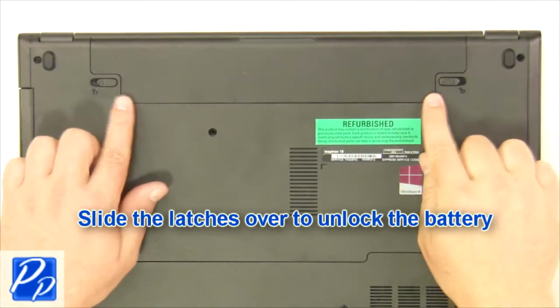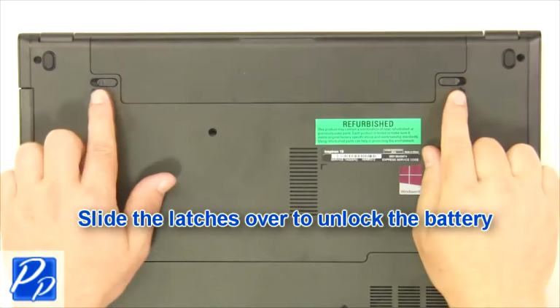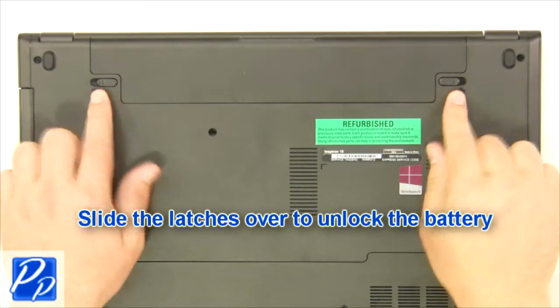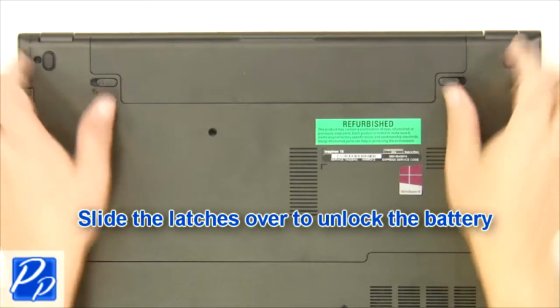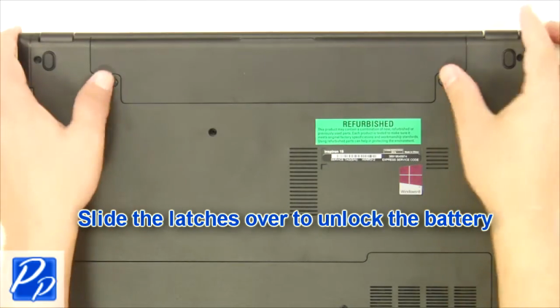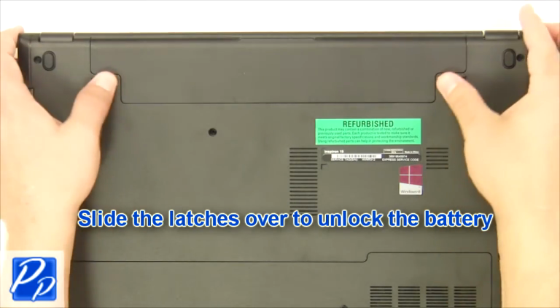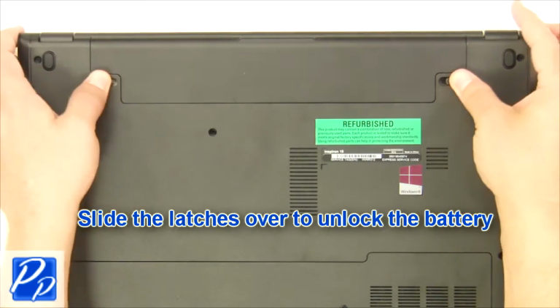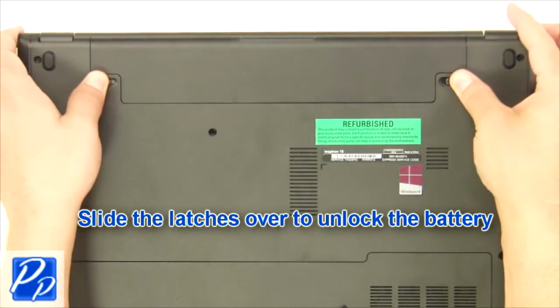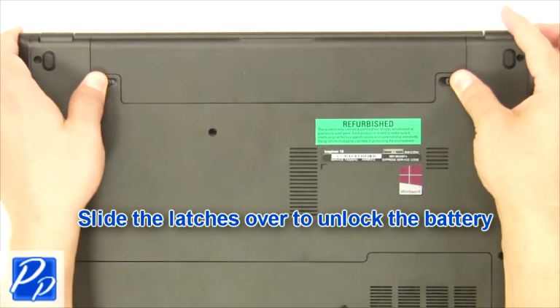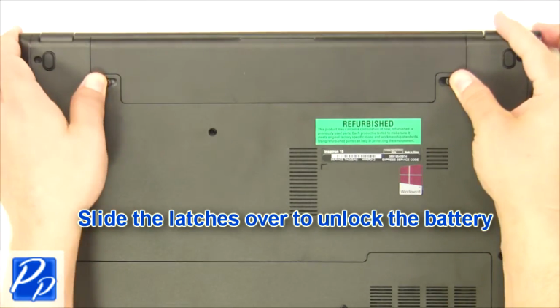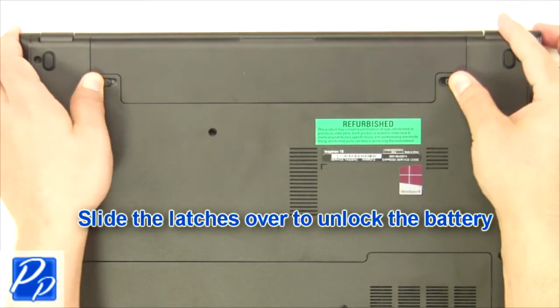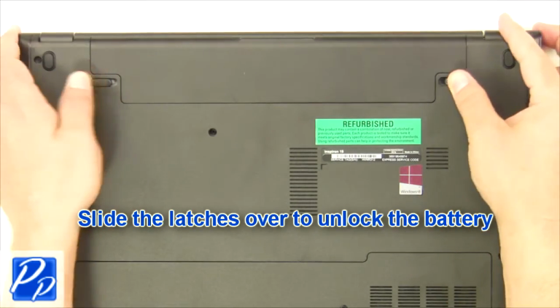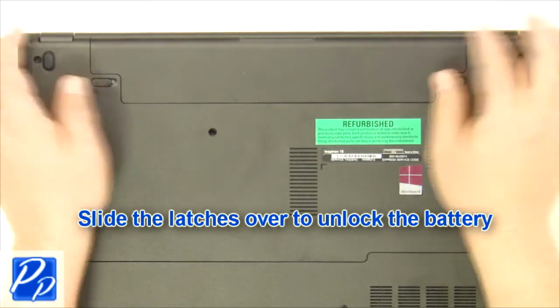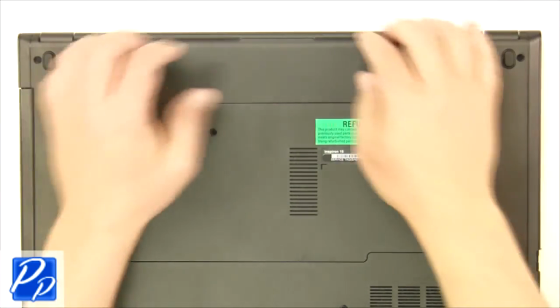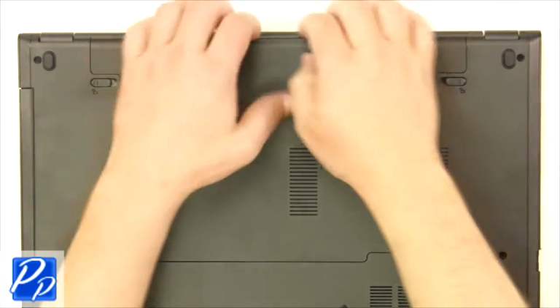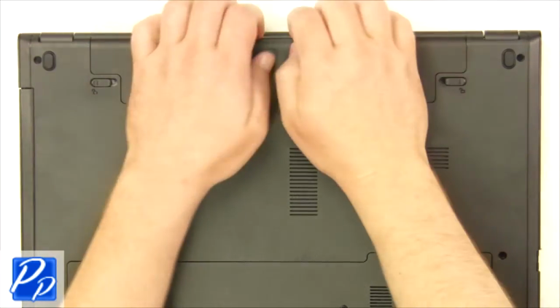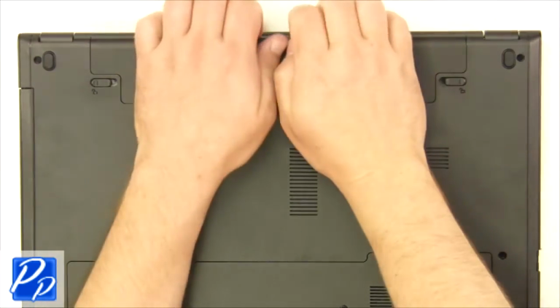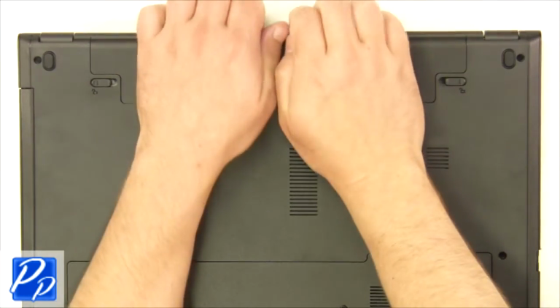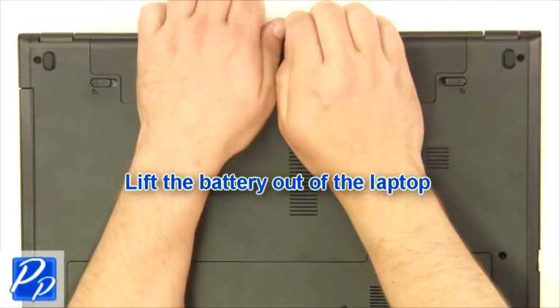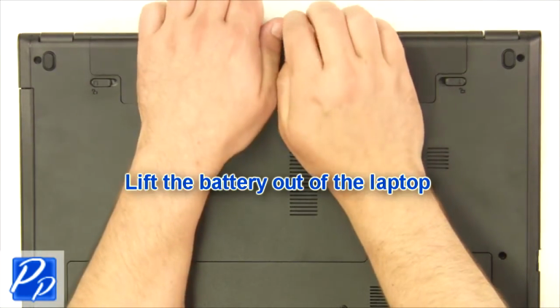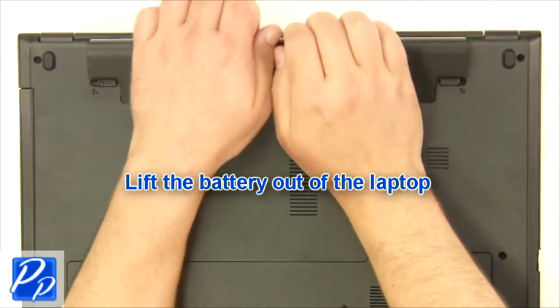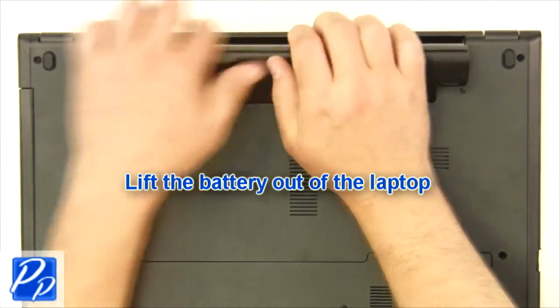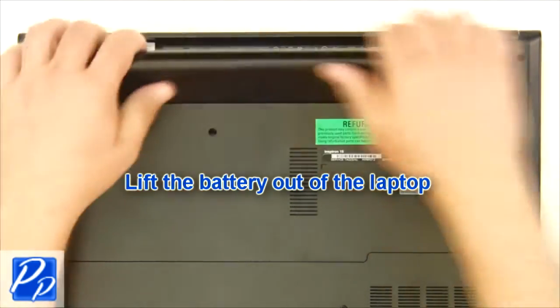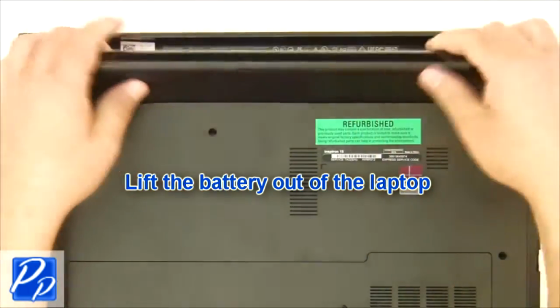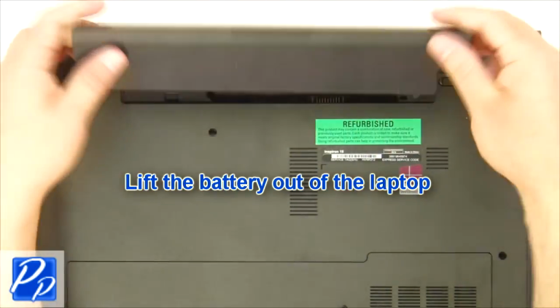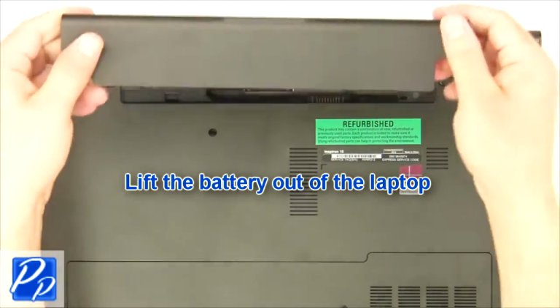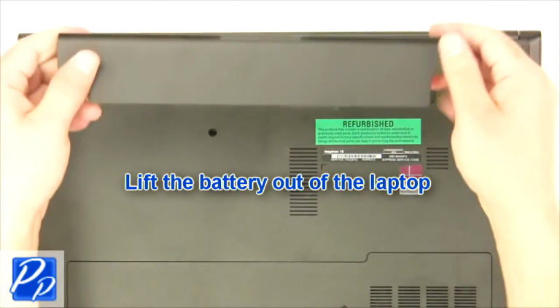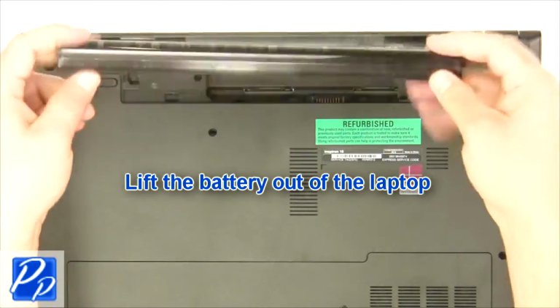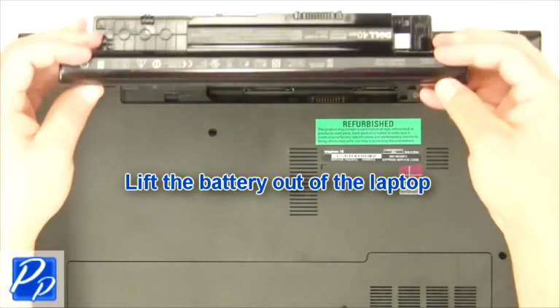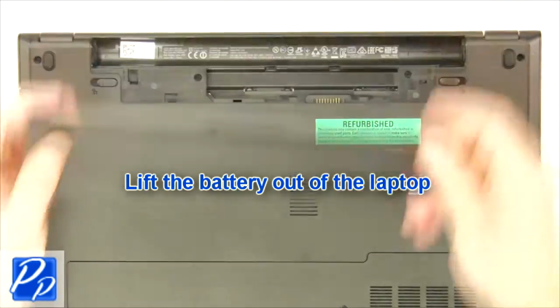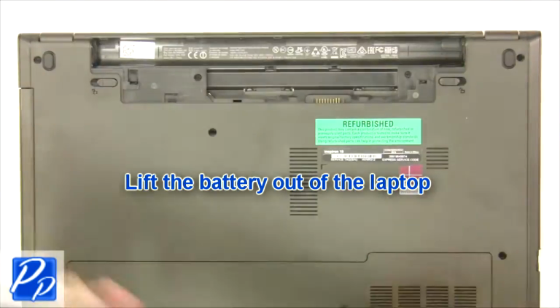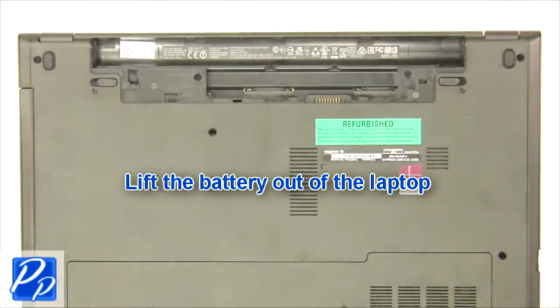The first thing you want to do is slide the latches over to unlock the battery. Next, lift the battery out of the laptop.